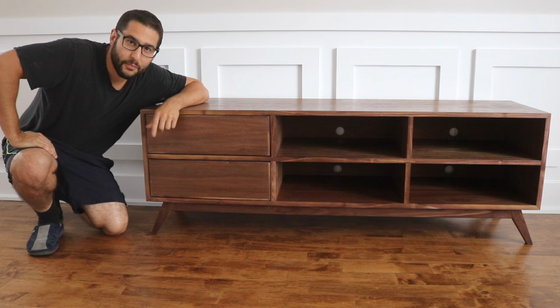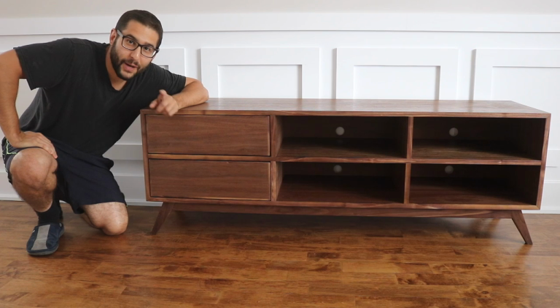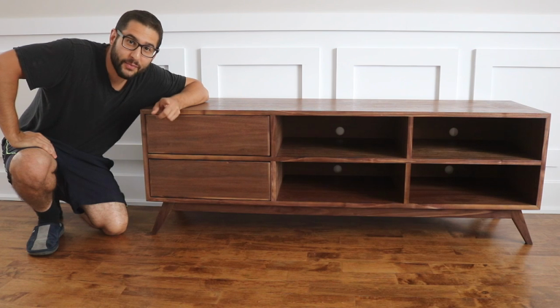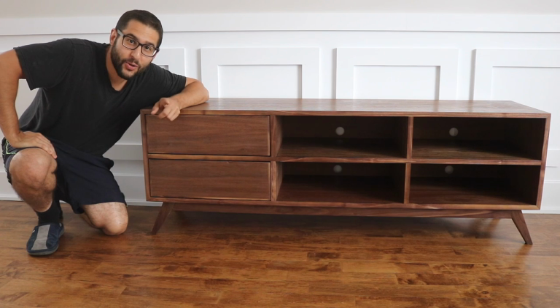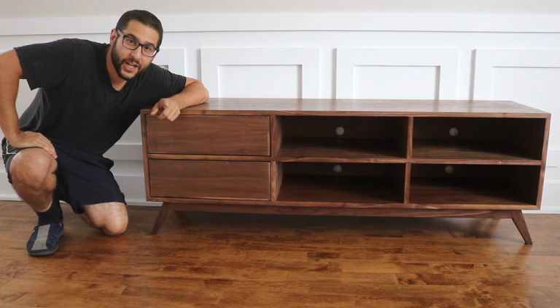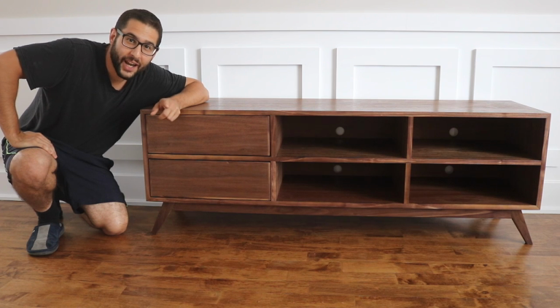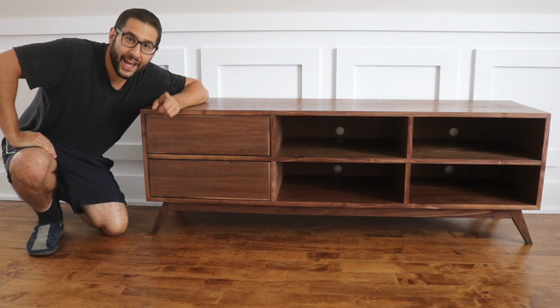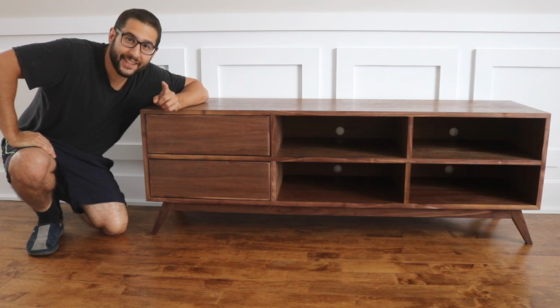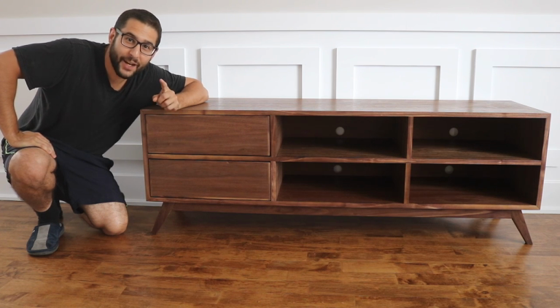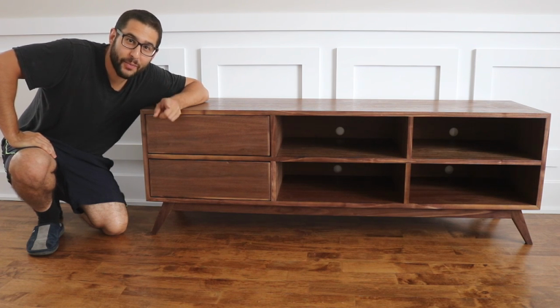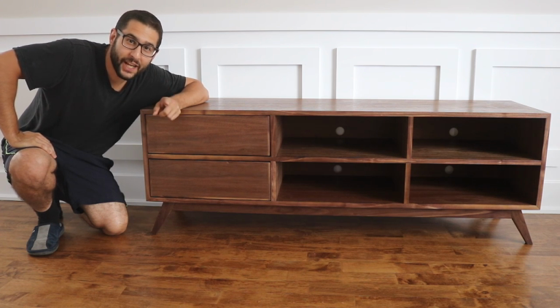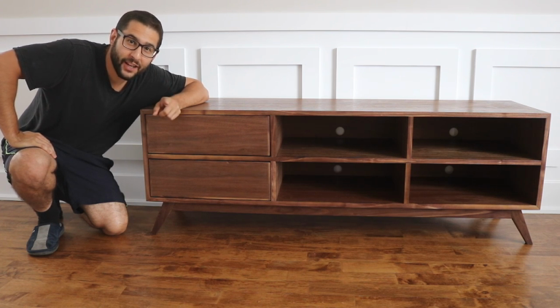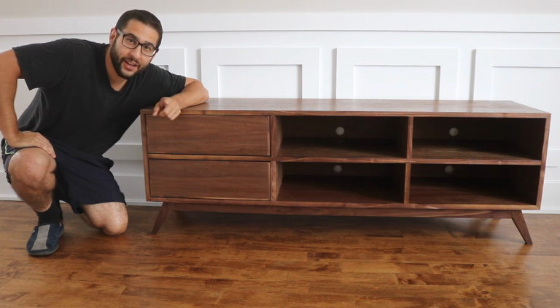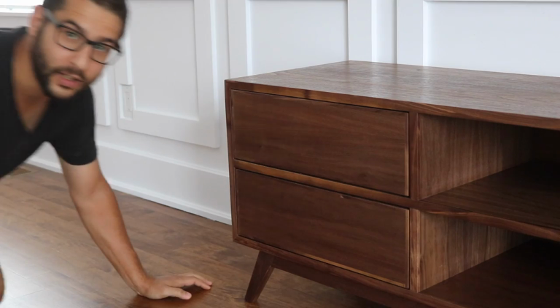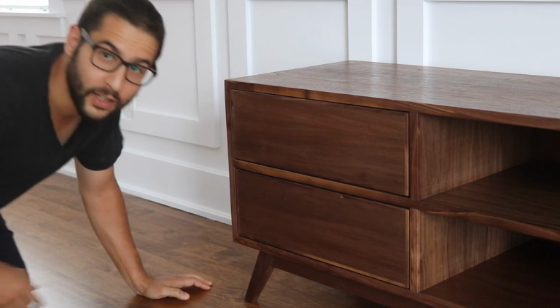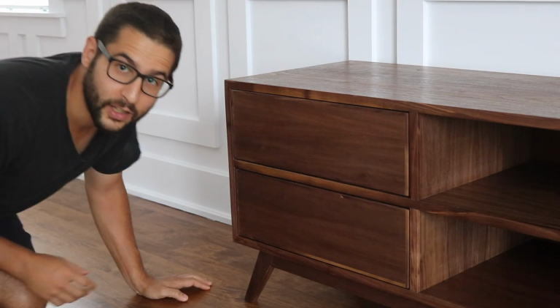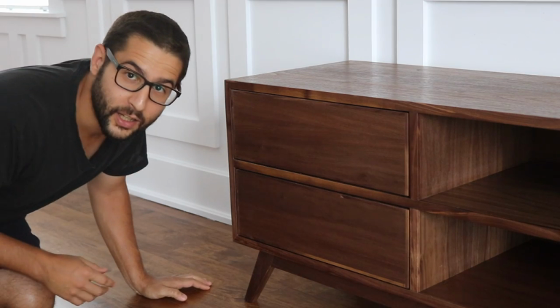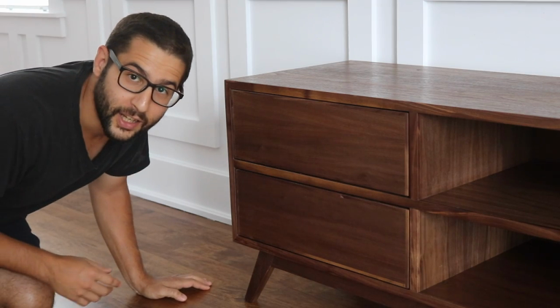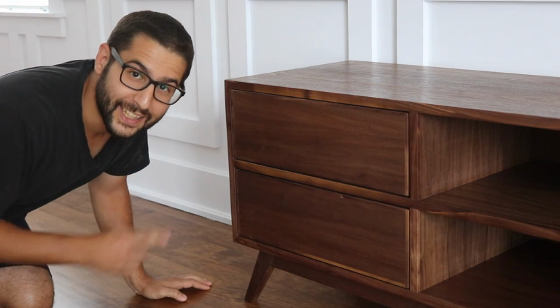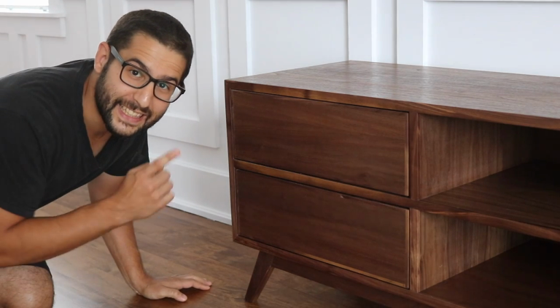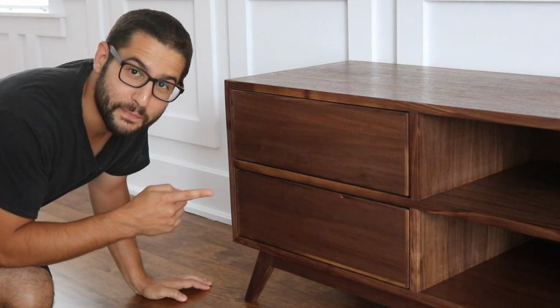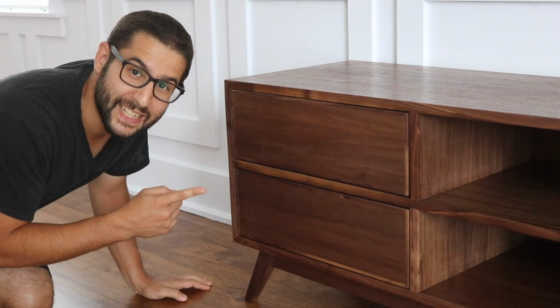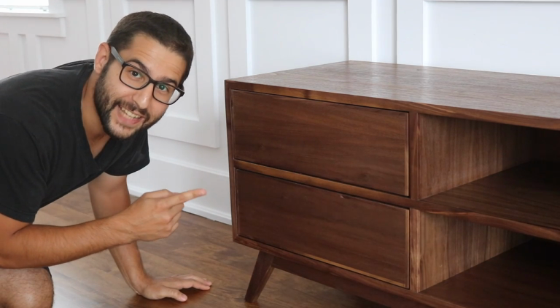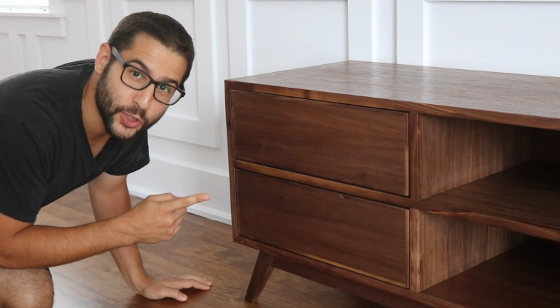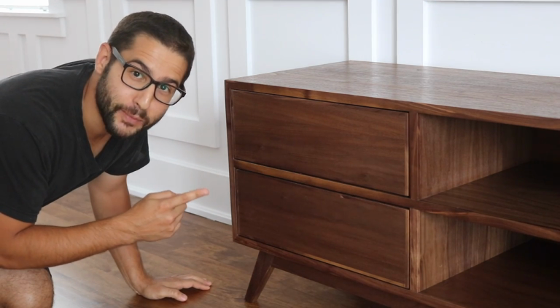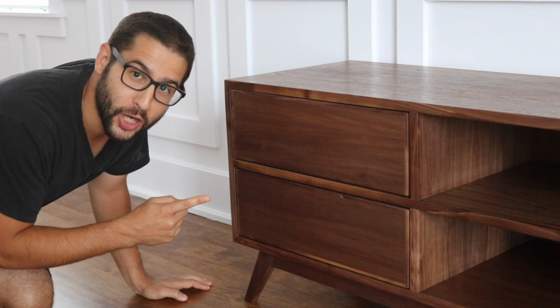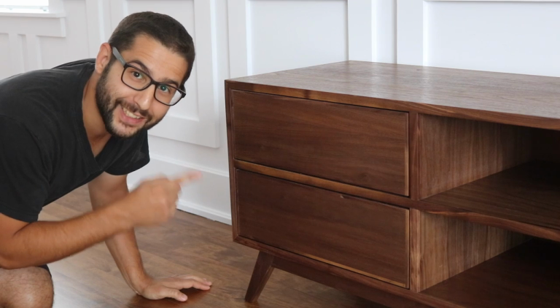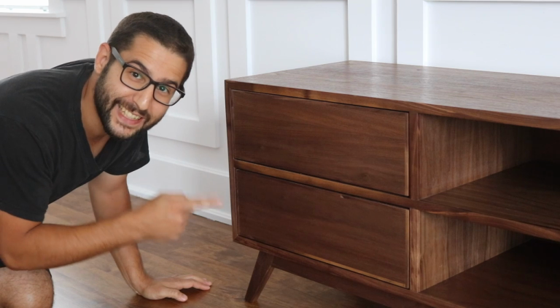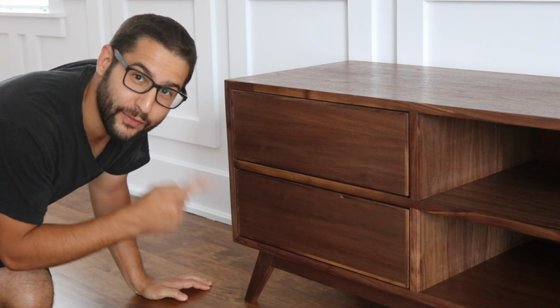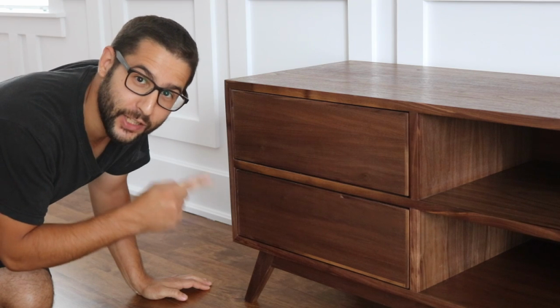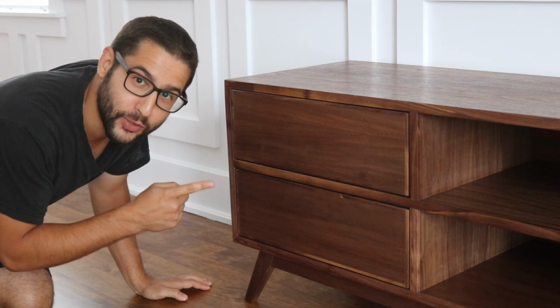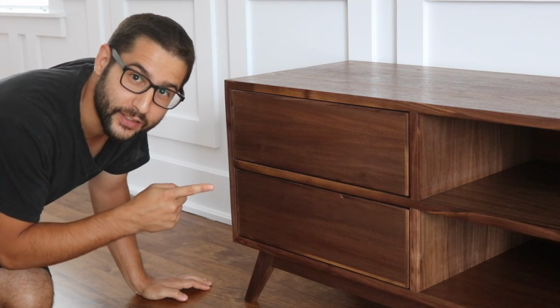My name is Cory and today we're making this mid-century modern TV unit.